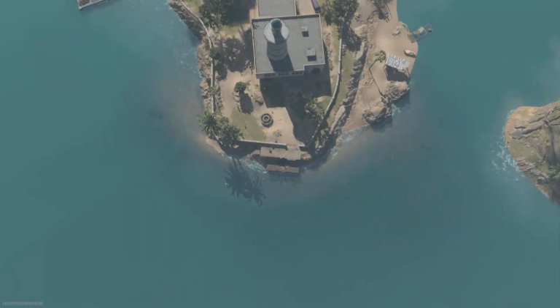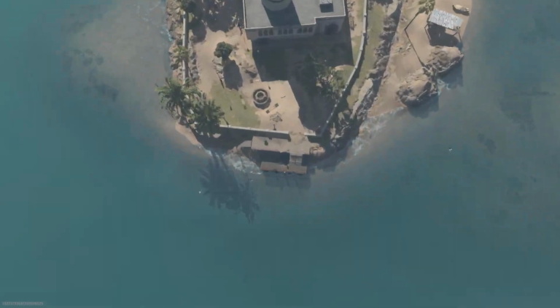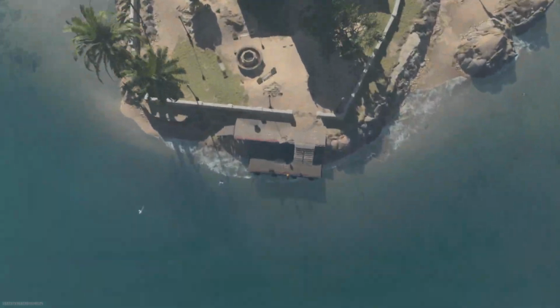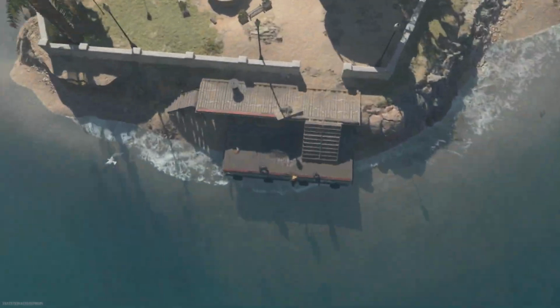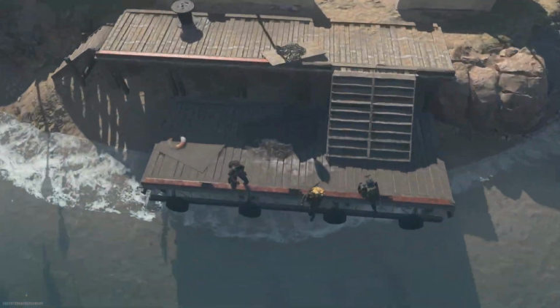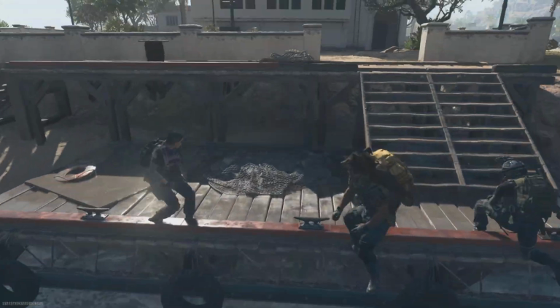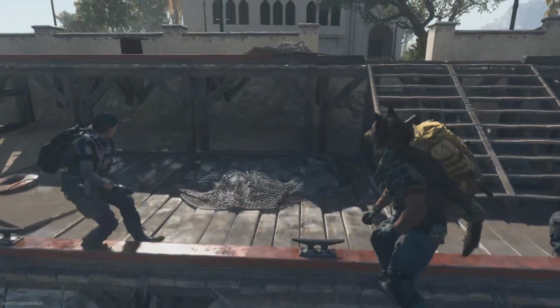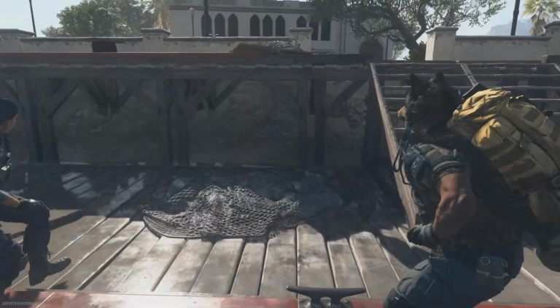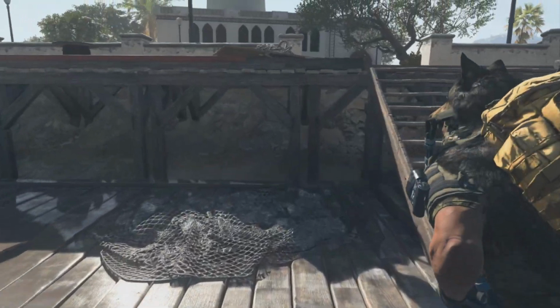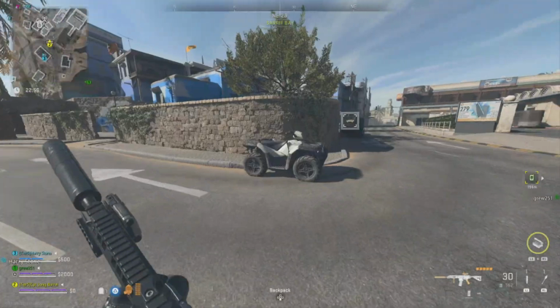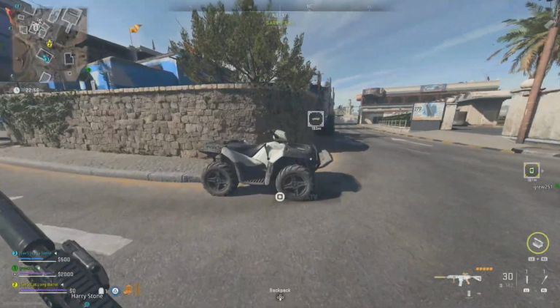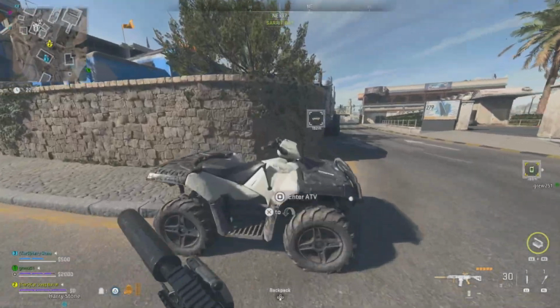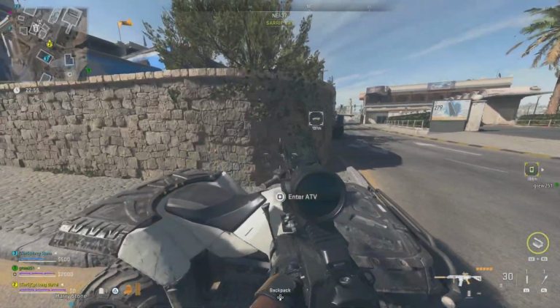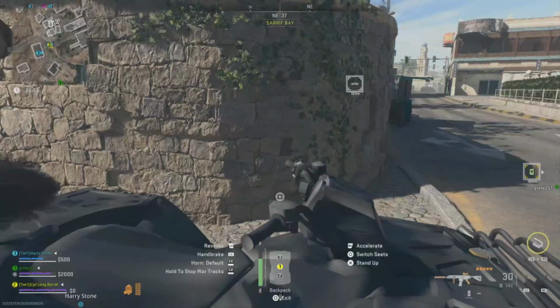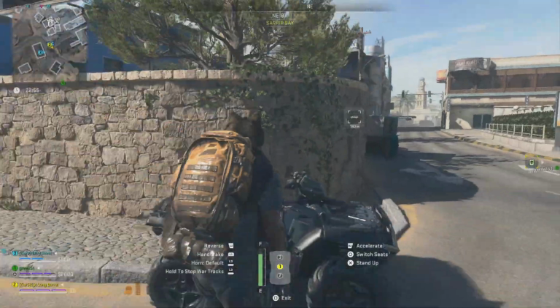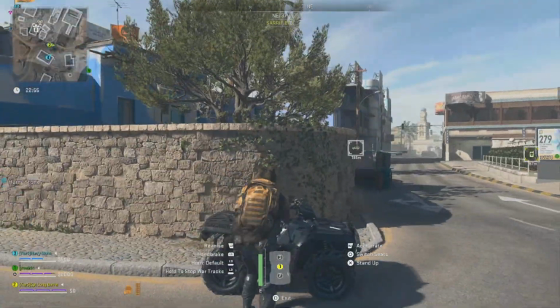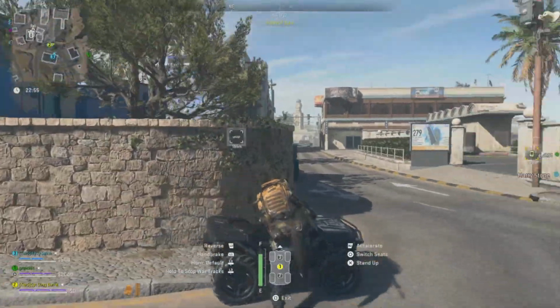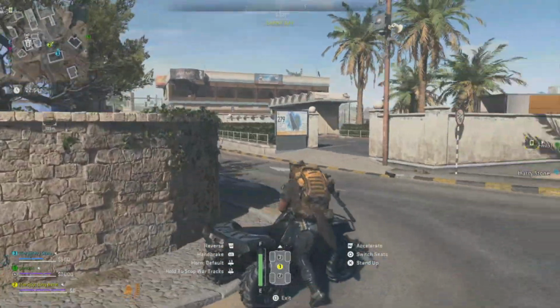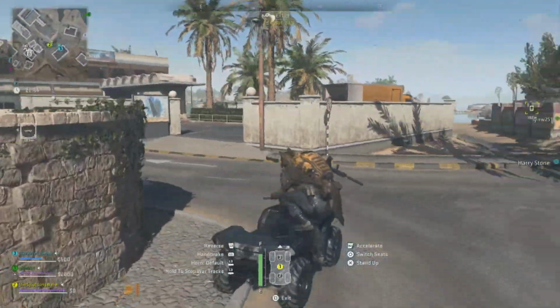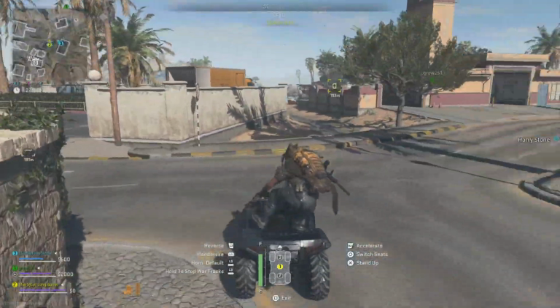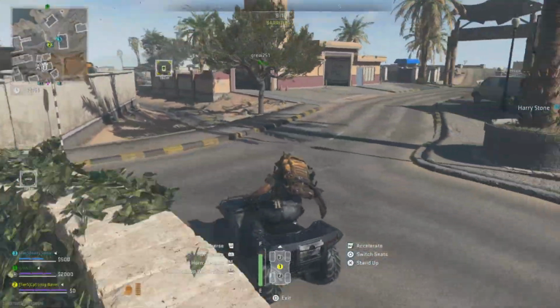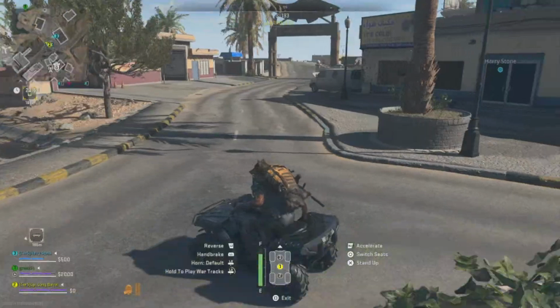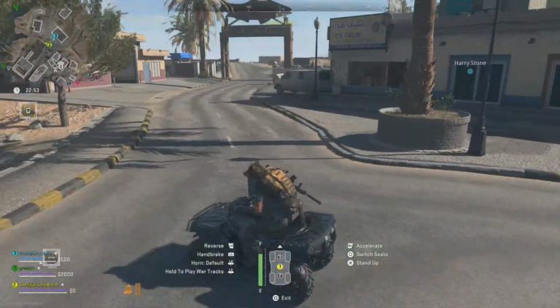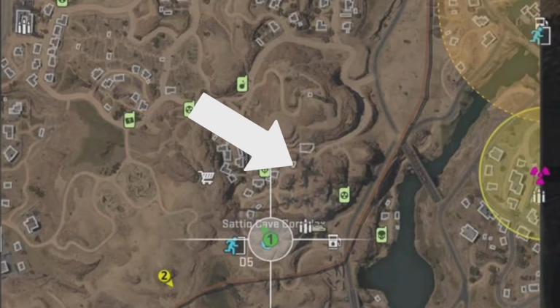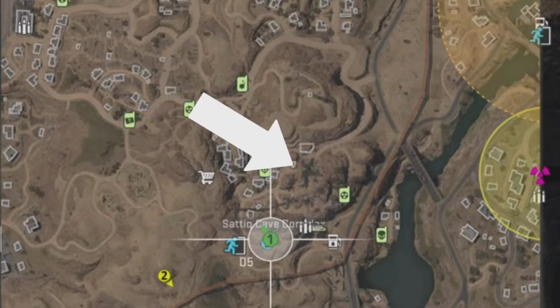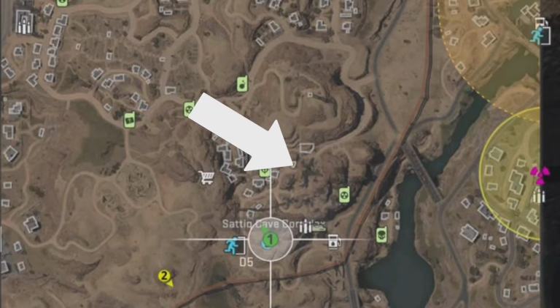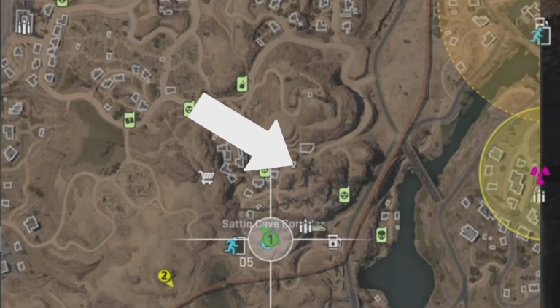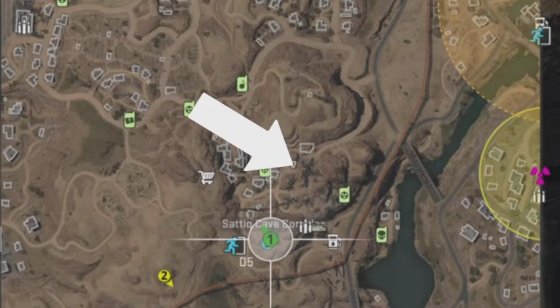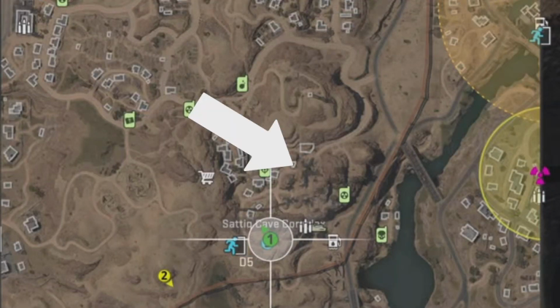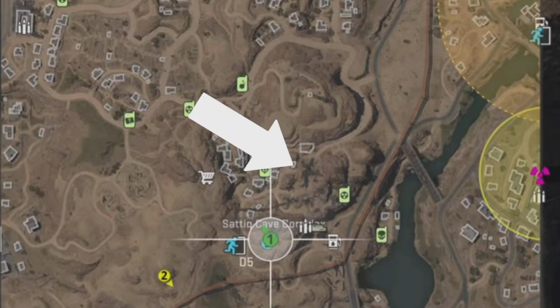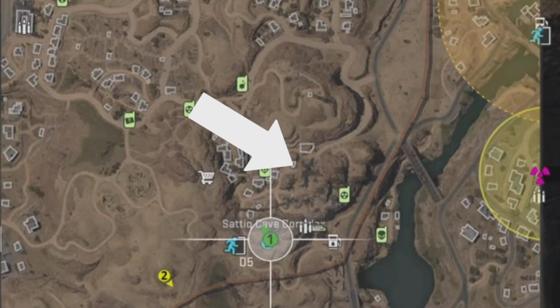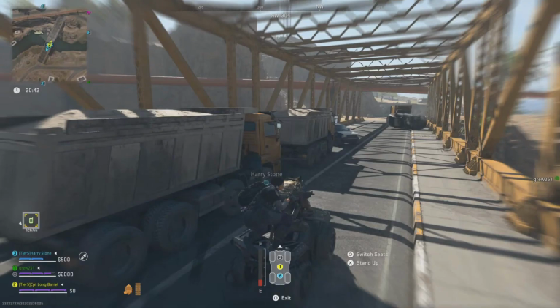The first thing that you're going to want to do immediately after spawning into the map is get a vehicle and get over to the Satiq cave complex as quickly as possible.